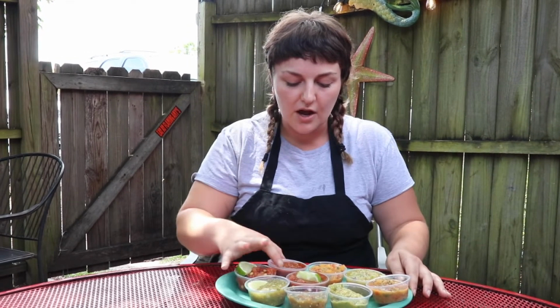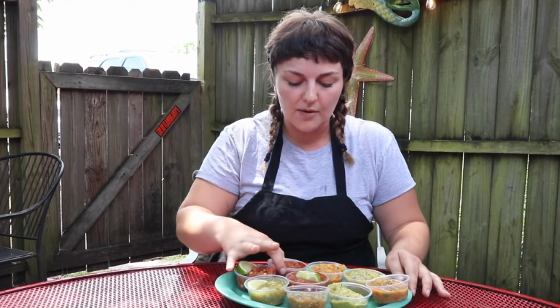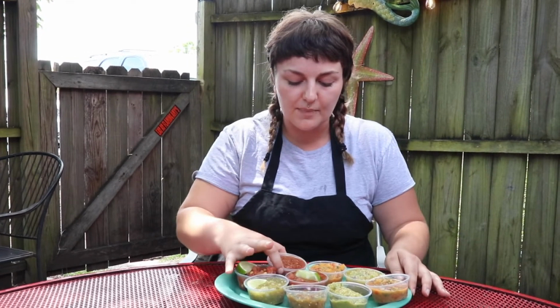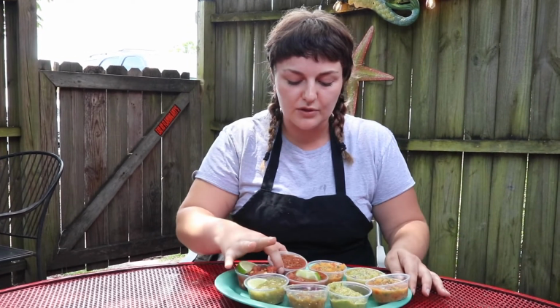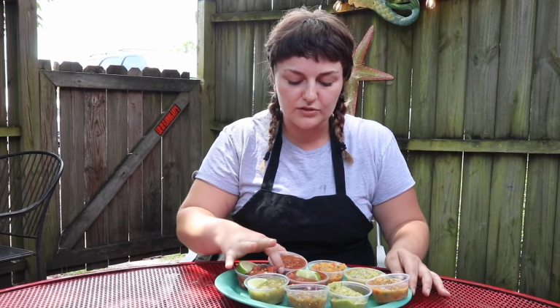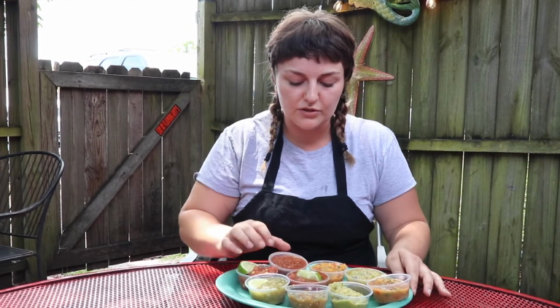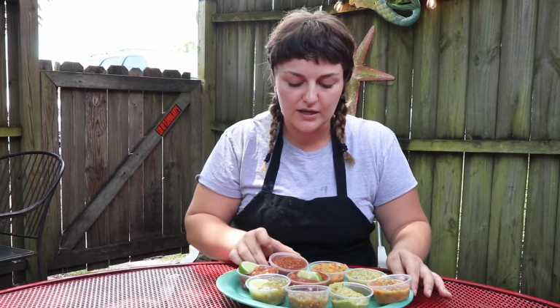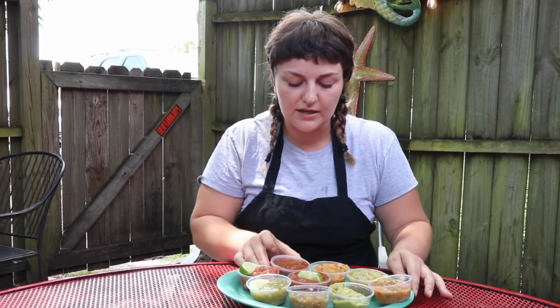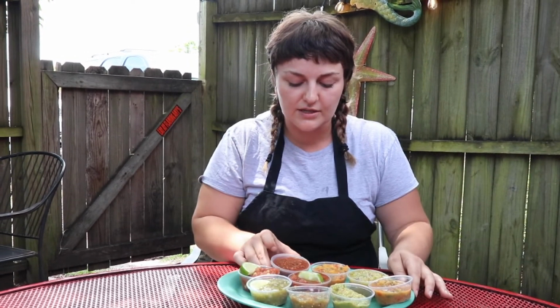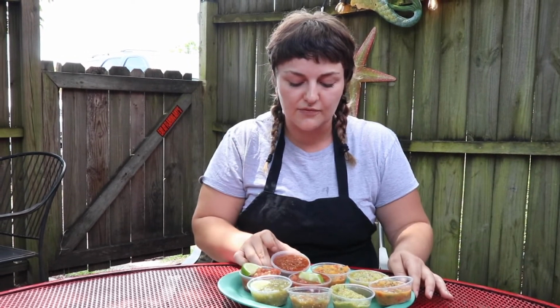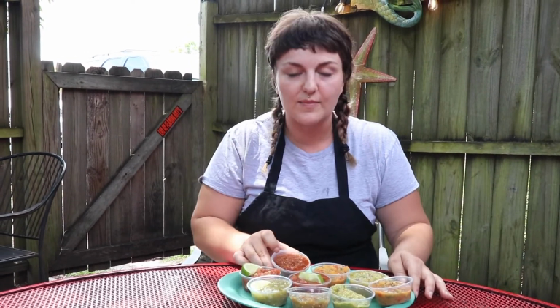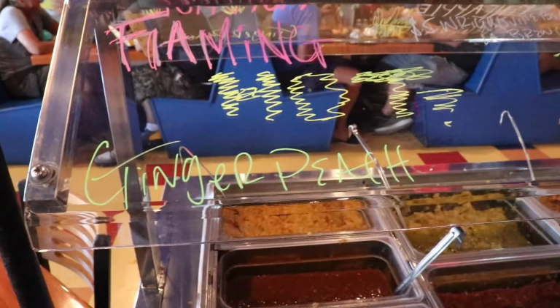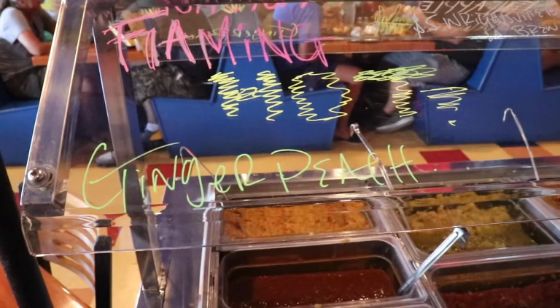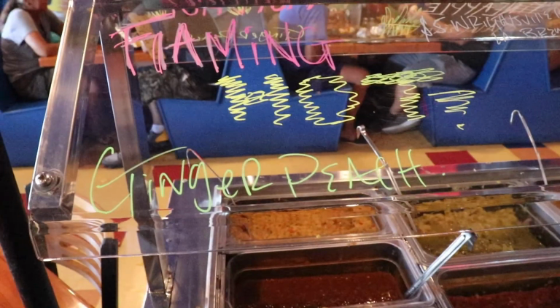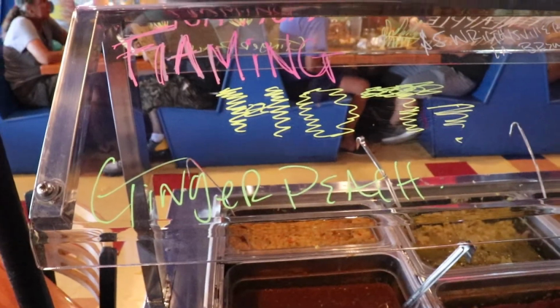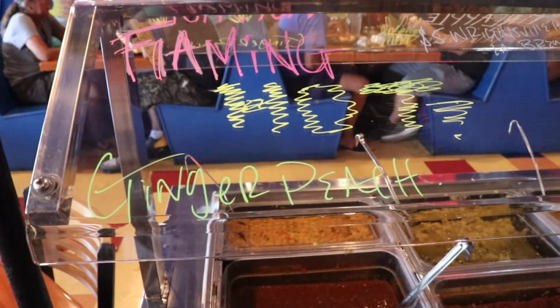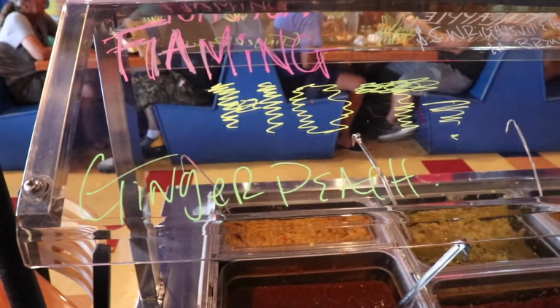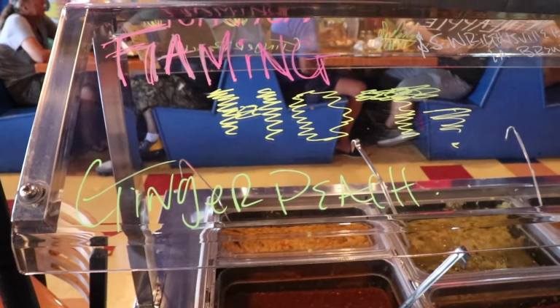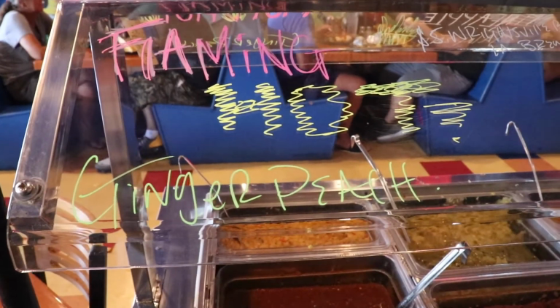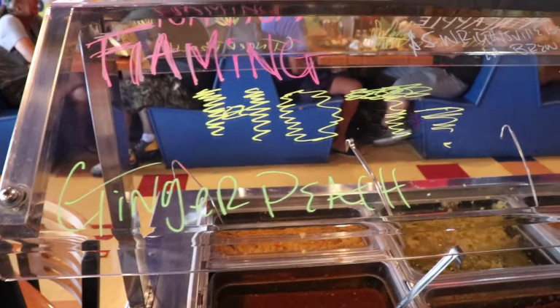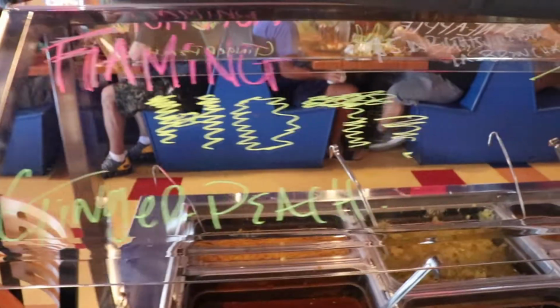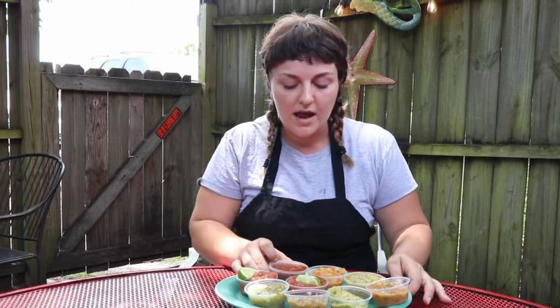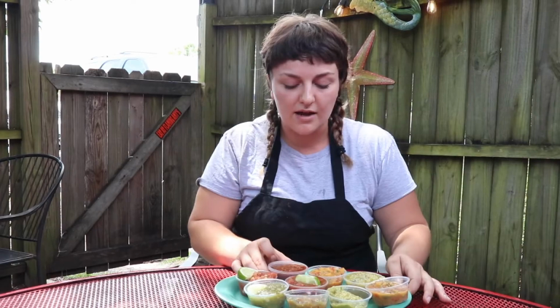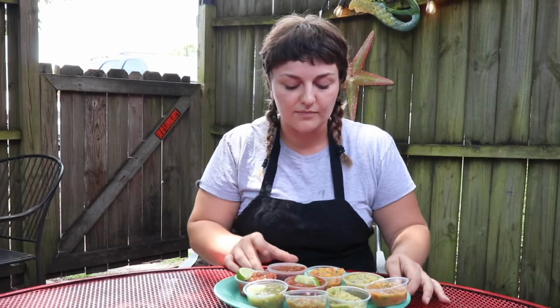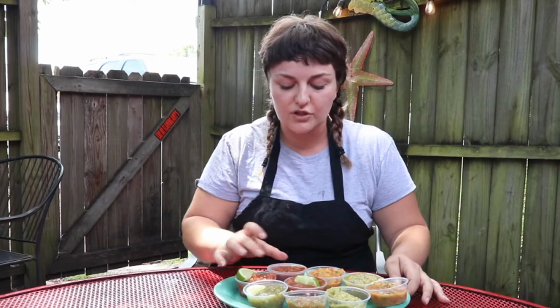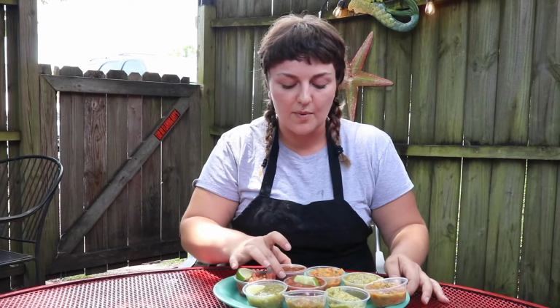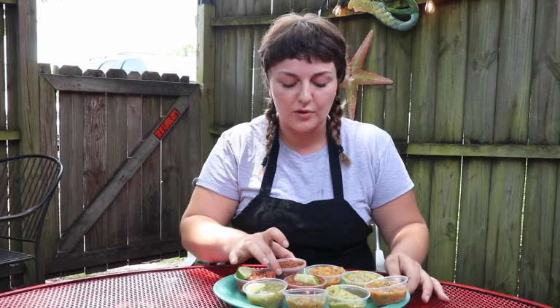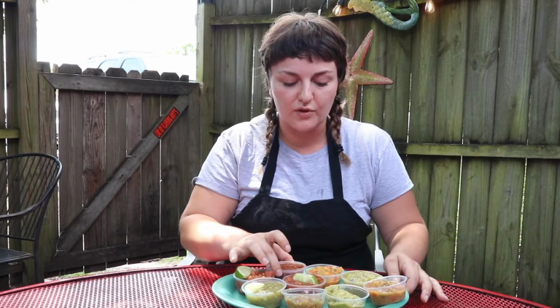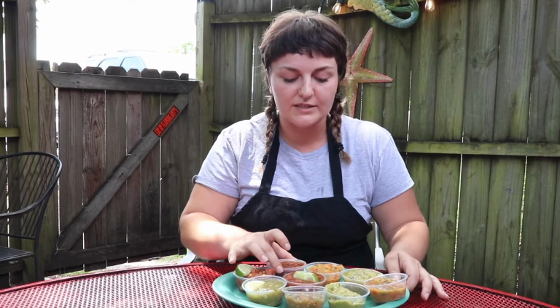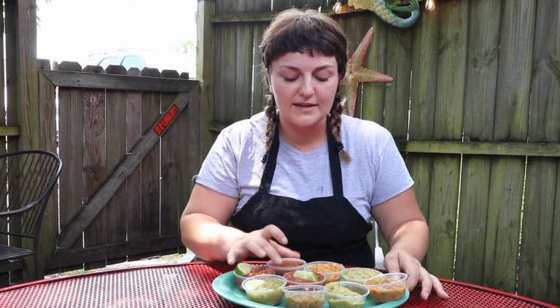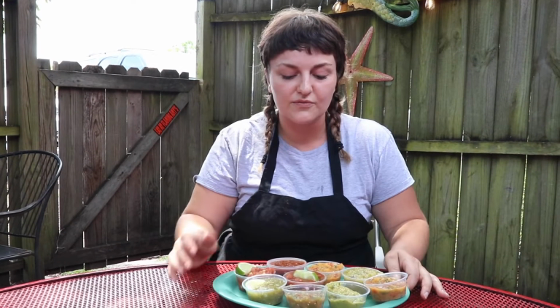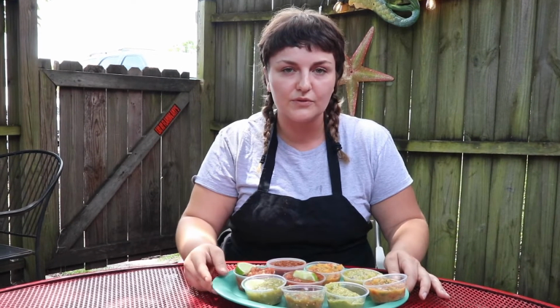Our popular salsa is the Flaming Hot. We have it in our Flaming Amy burrito. Super popular if you like spicy food.